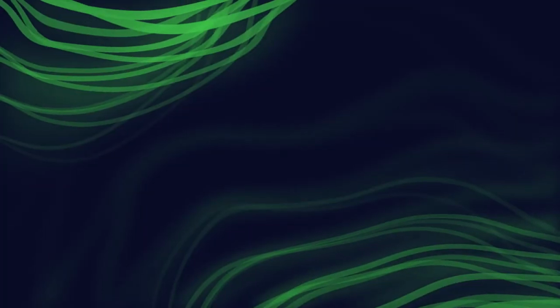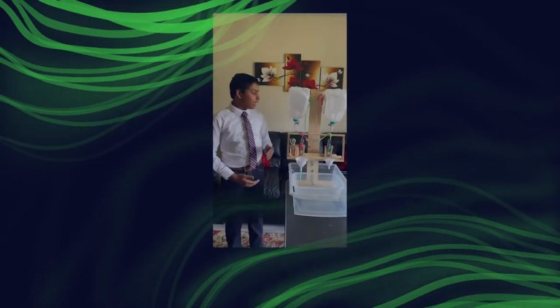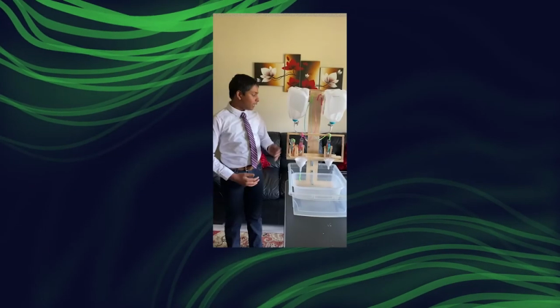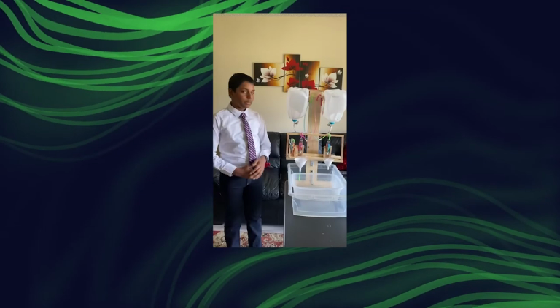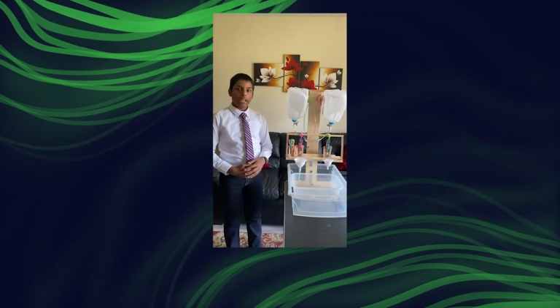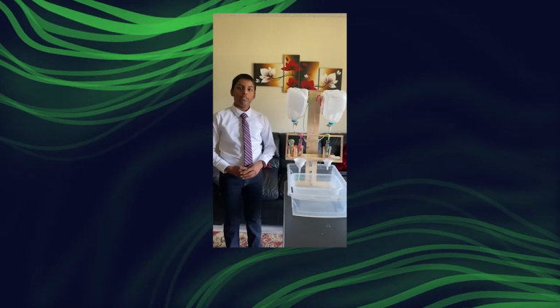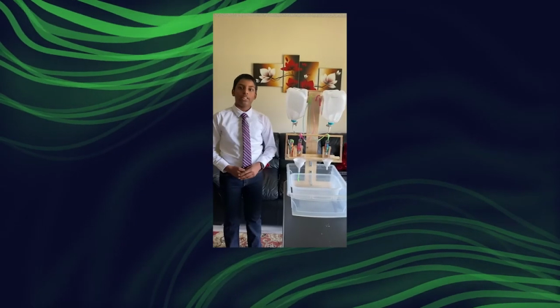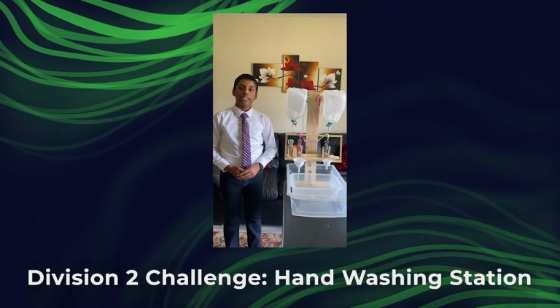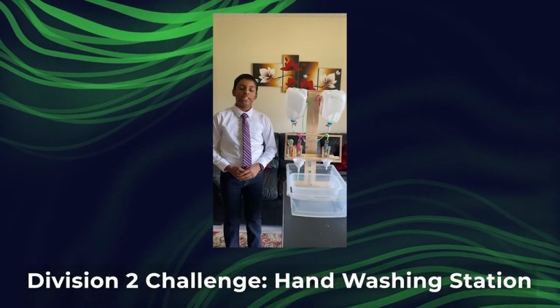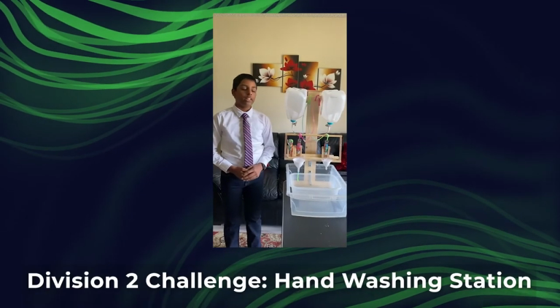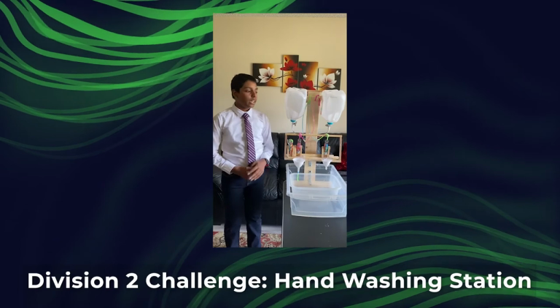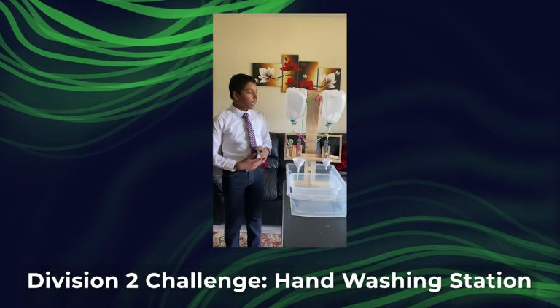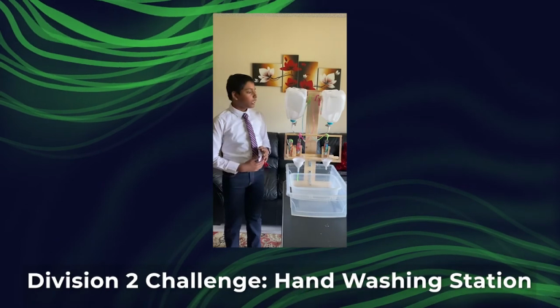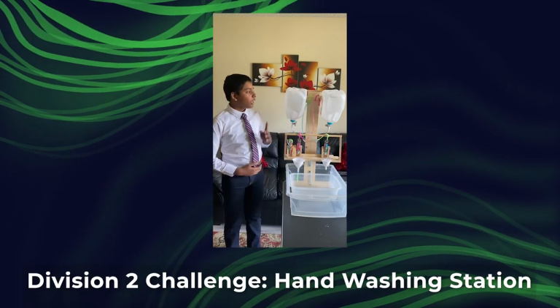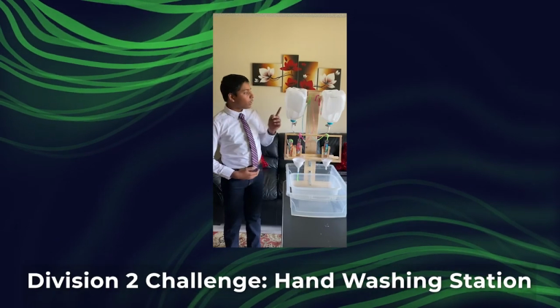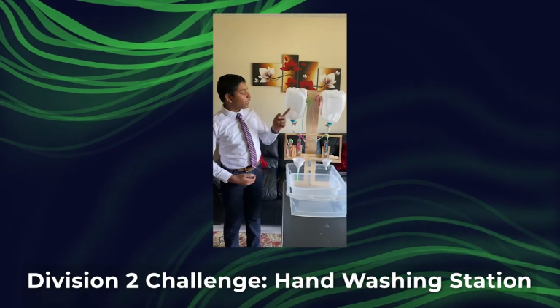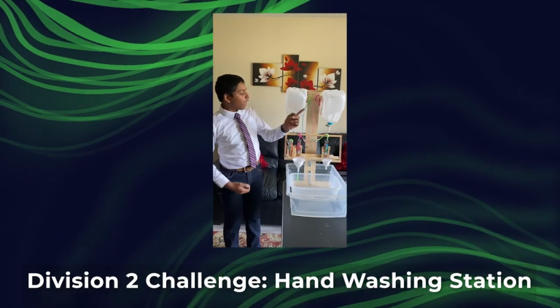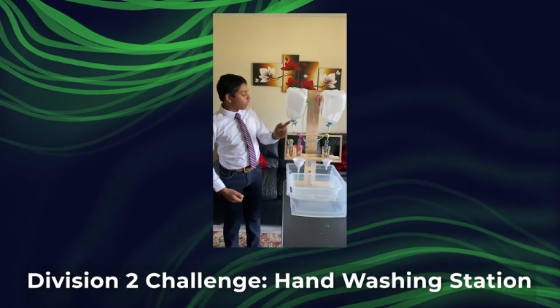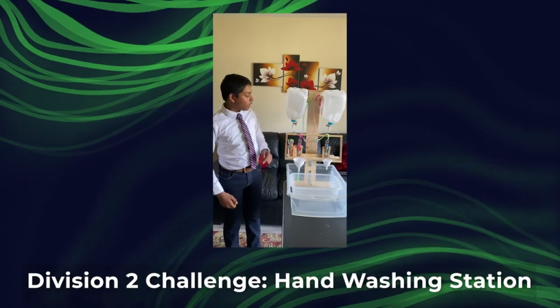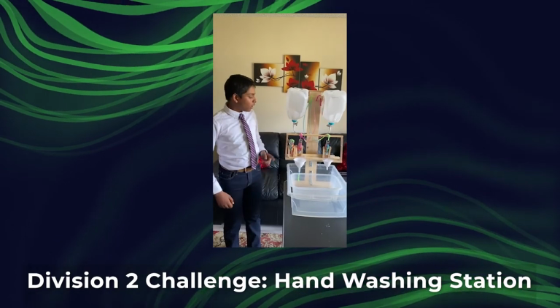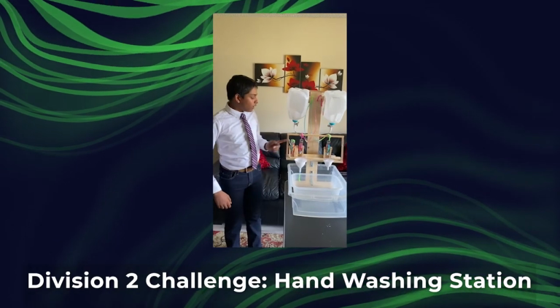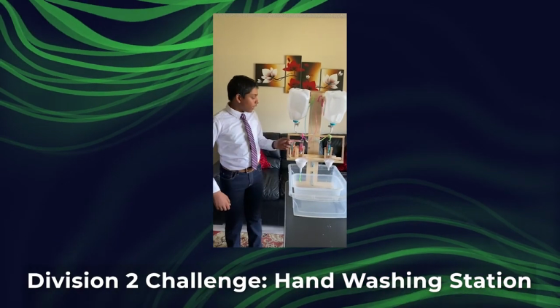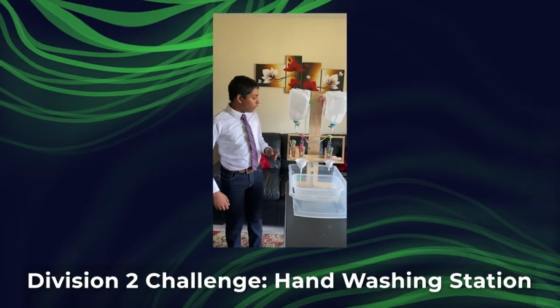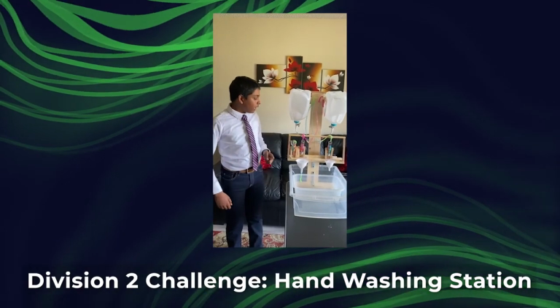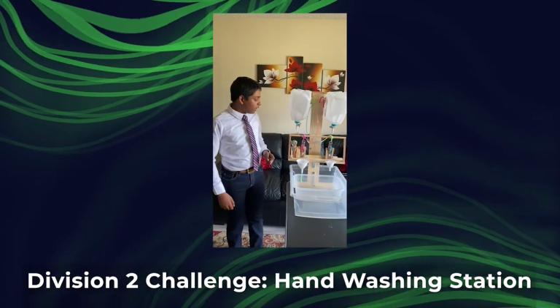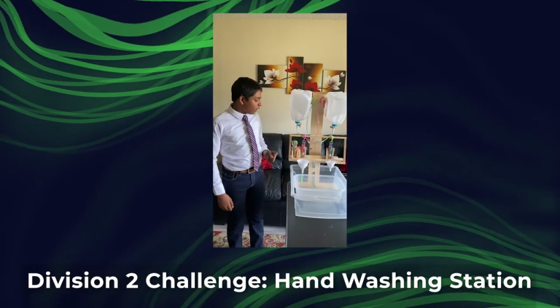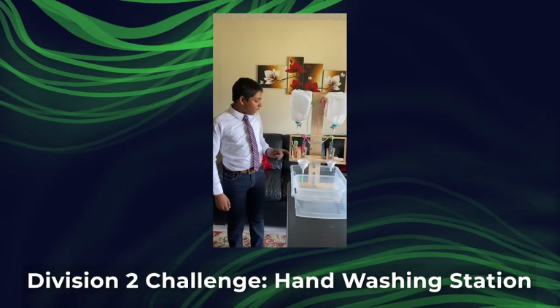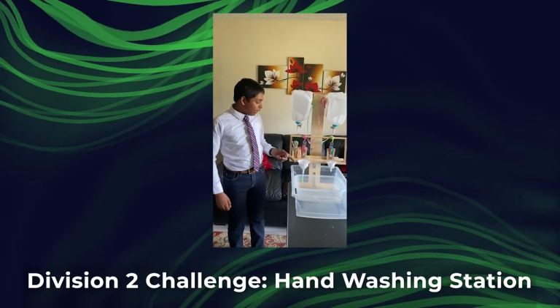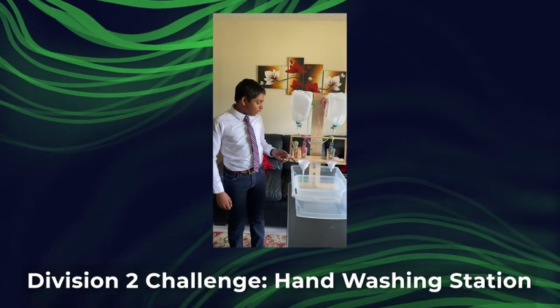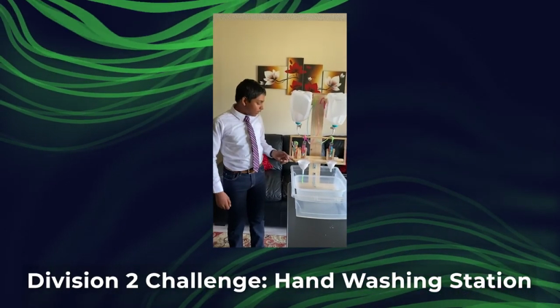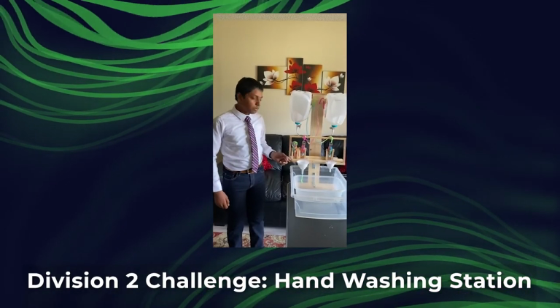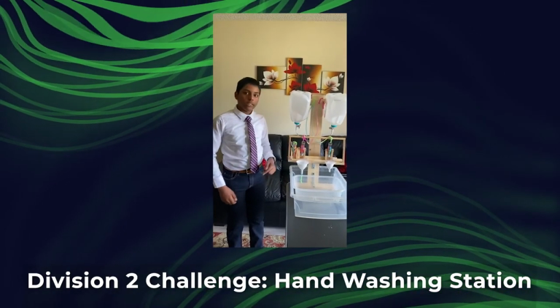This is my hand washing station. As you can see, there are two tanks, a regulator, and a dispenser.